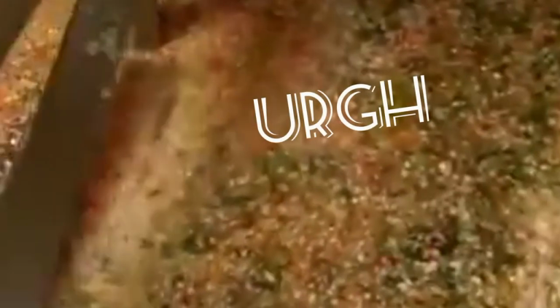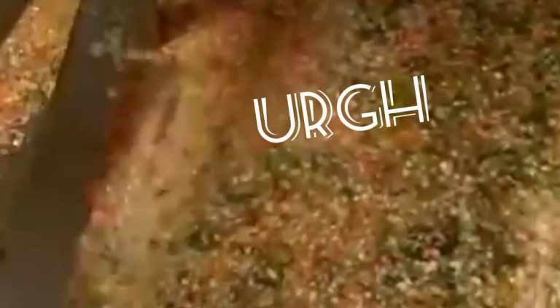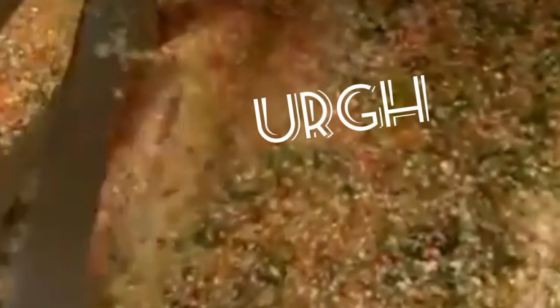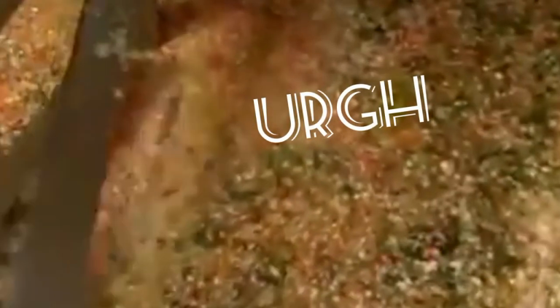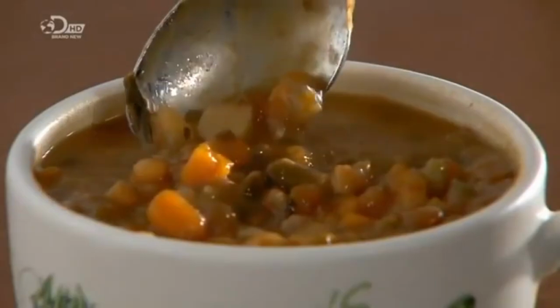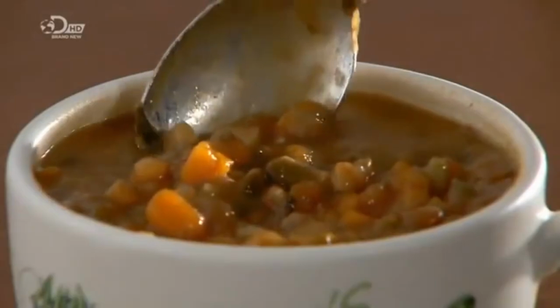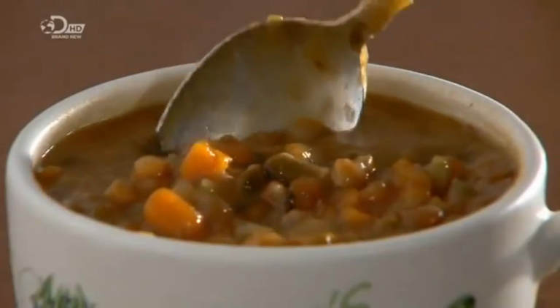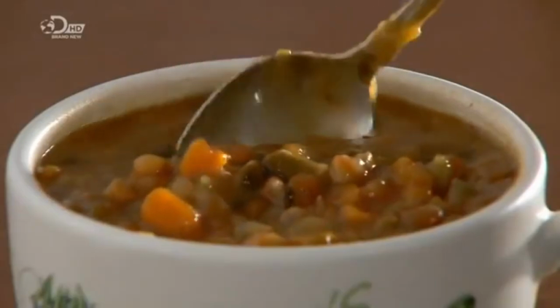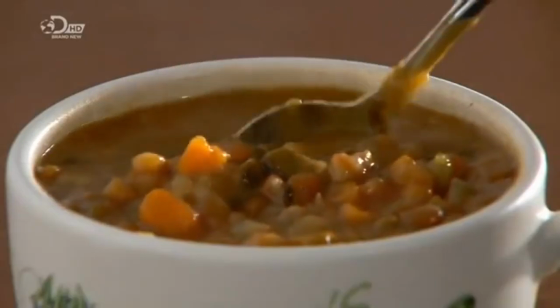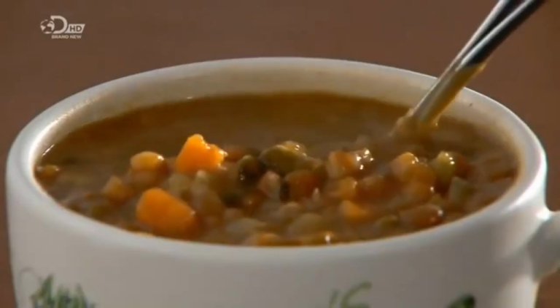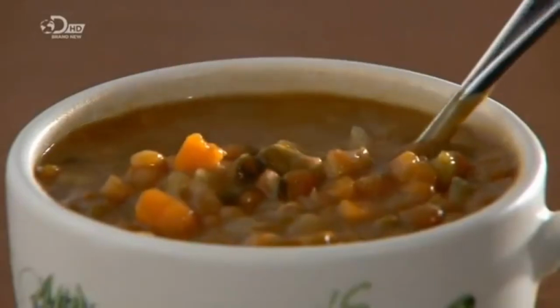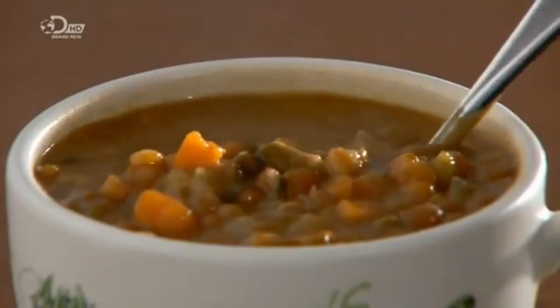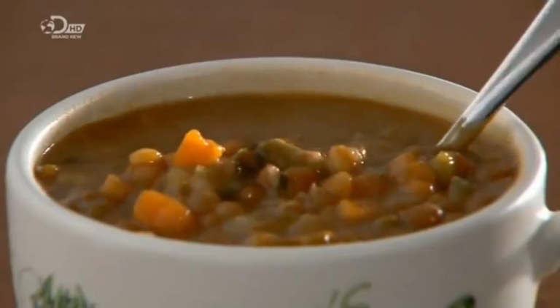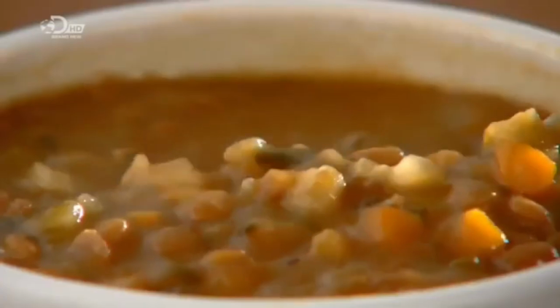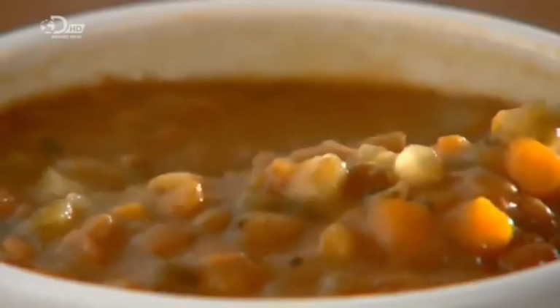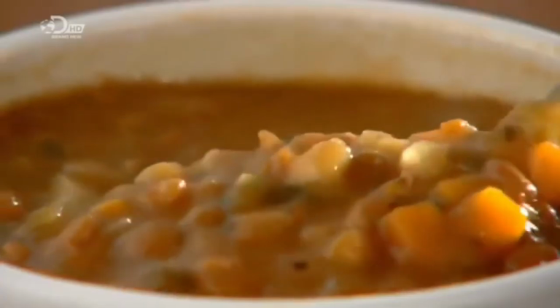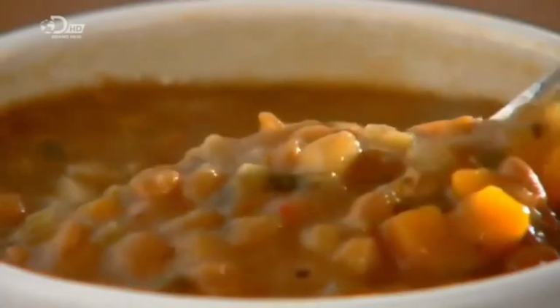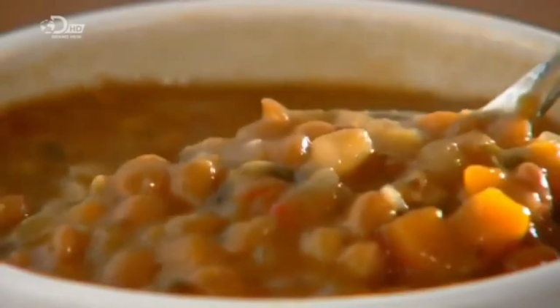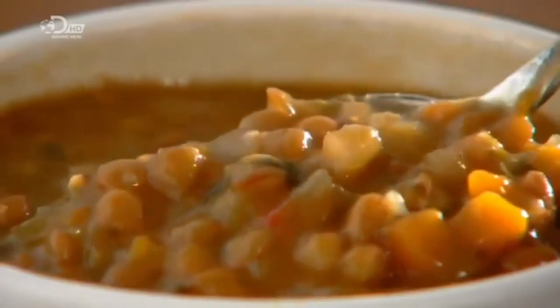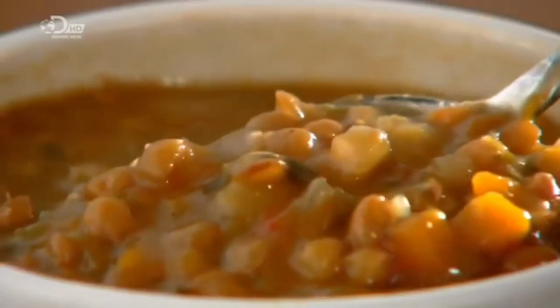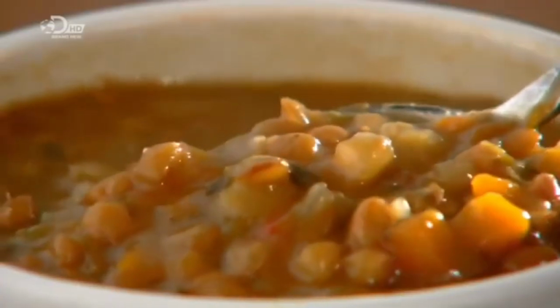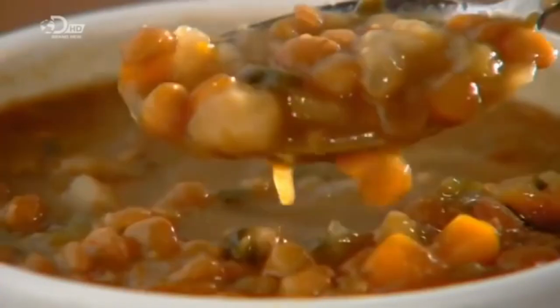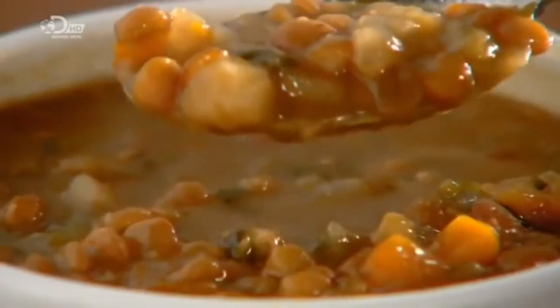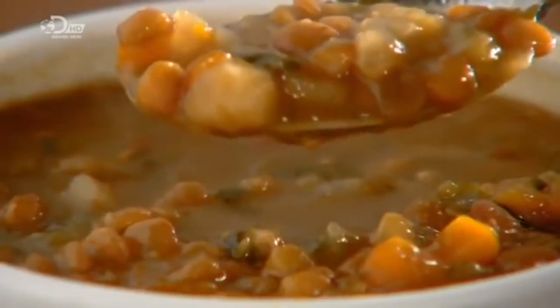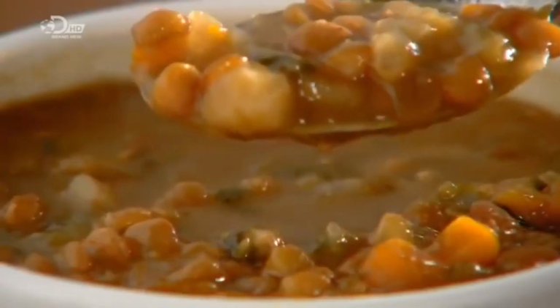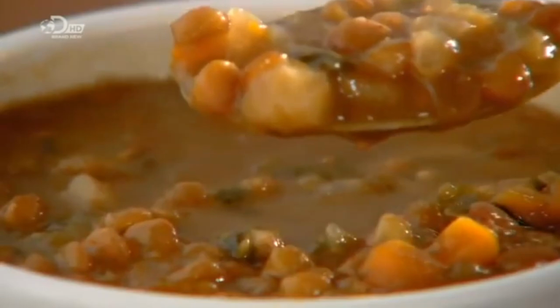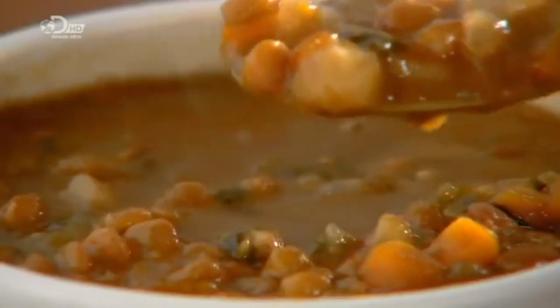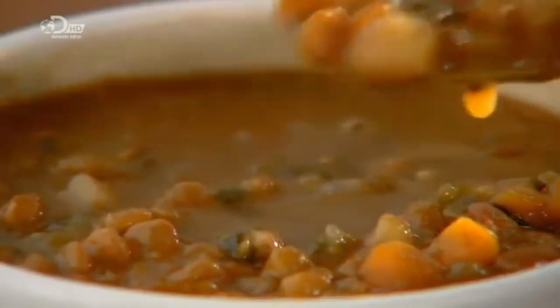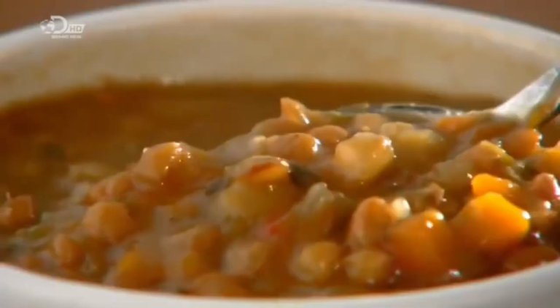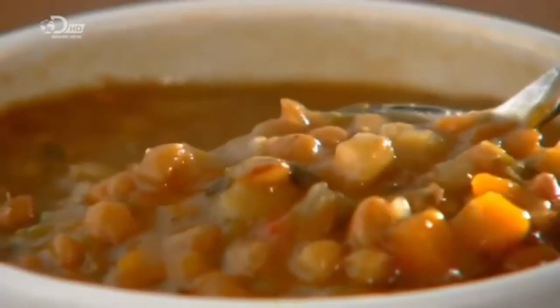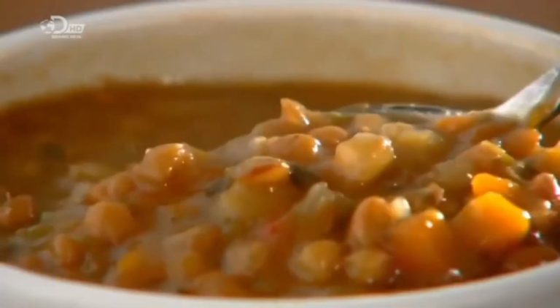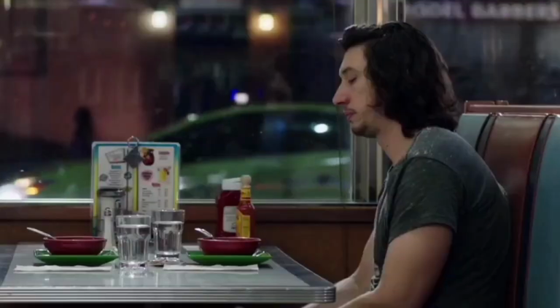Now that is what I call soup, on a bib-bib-bib—